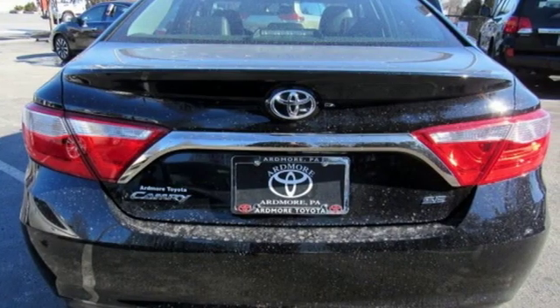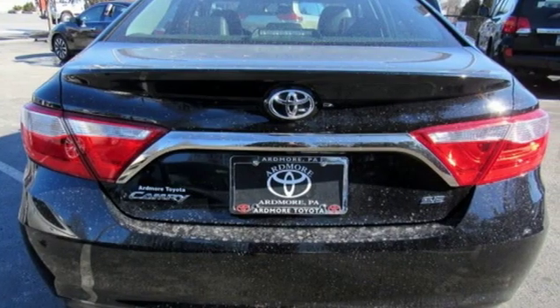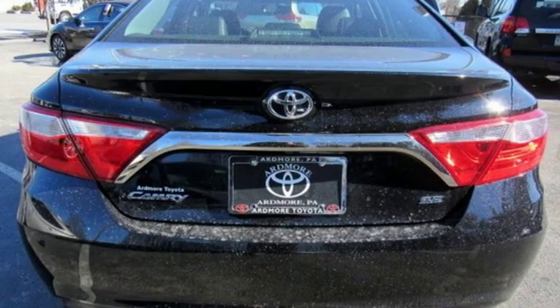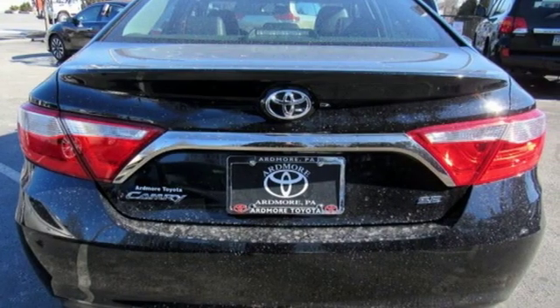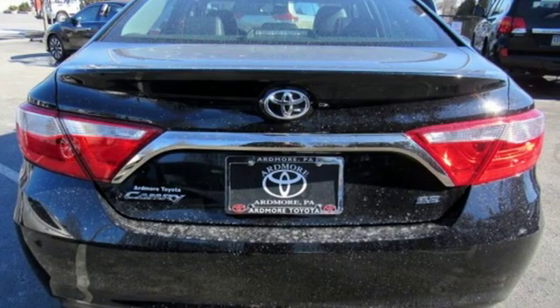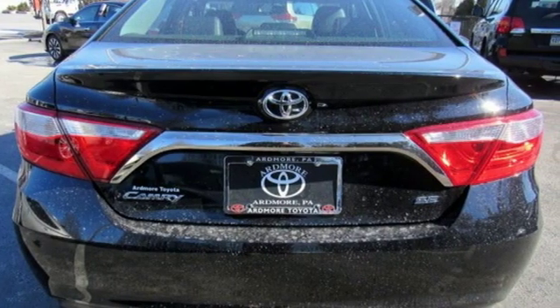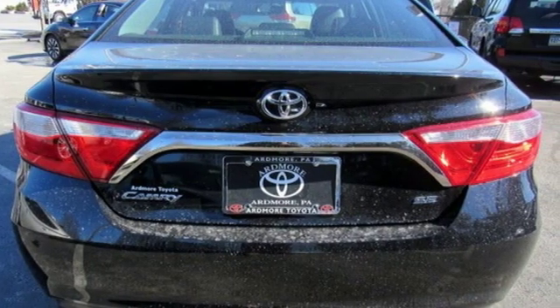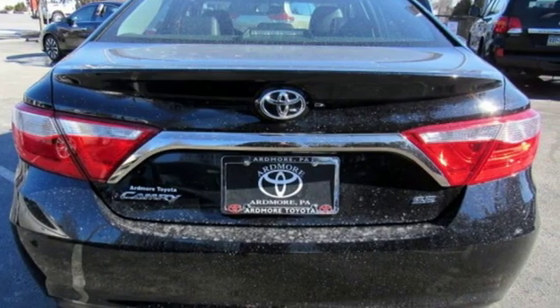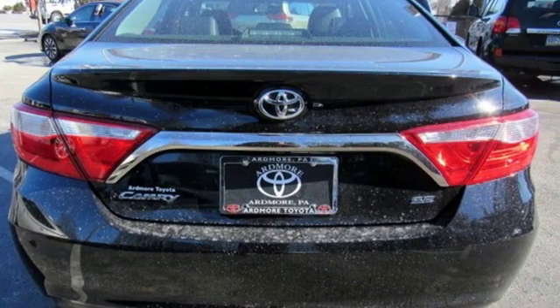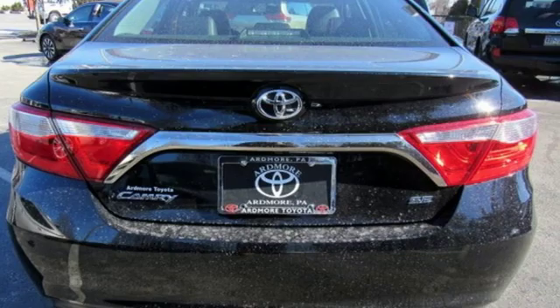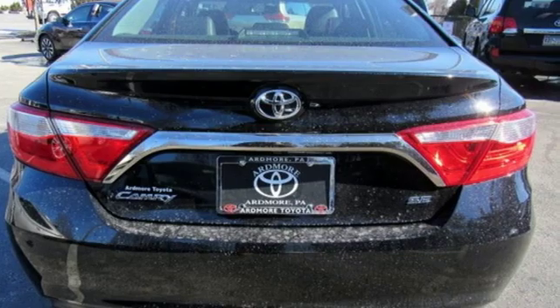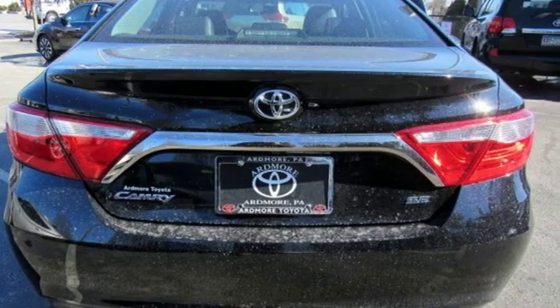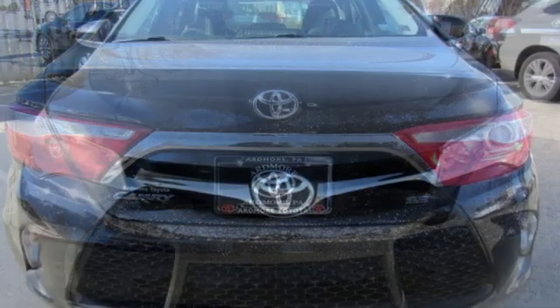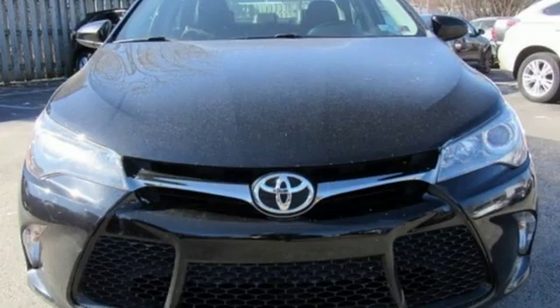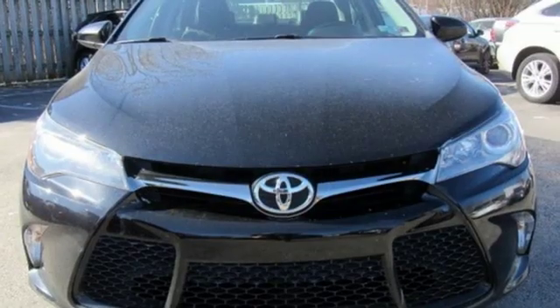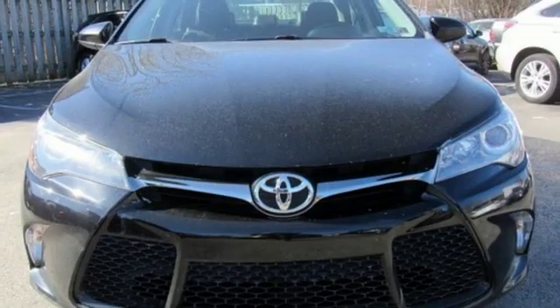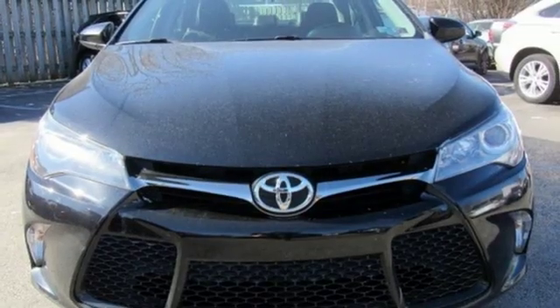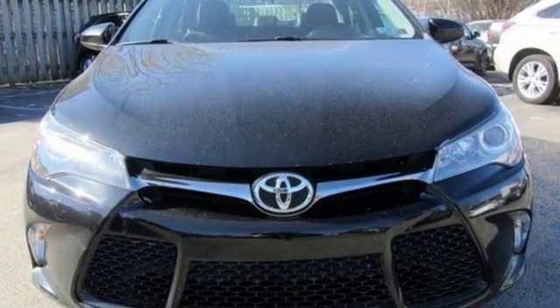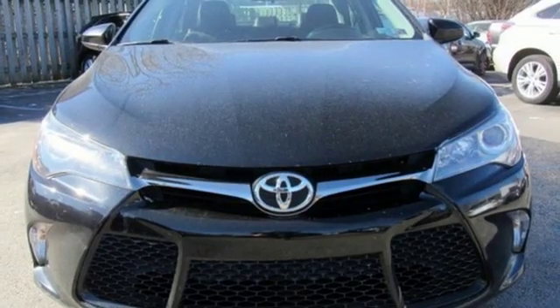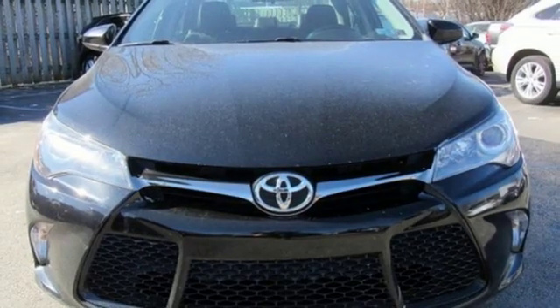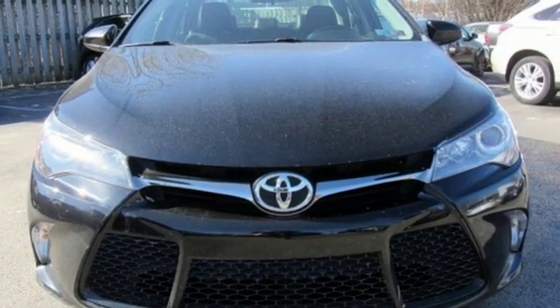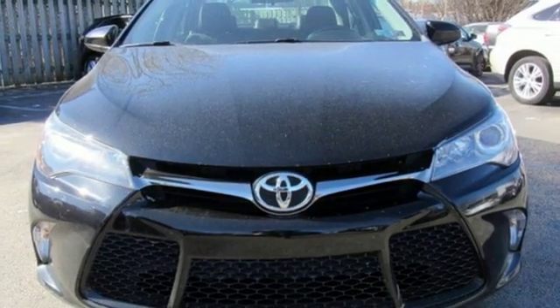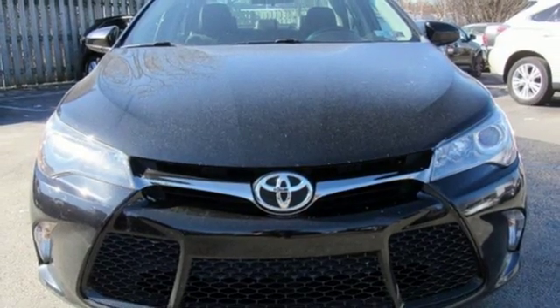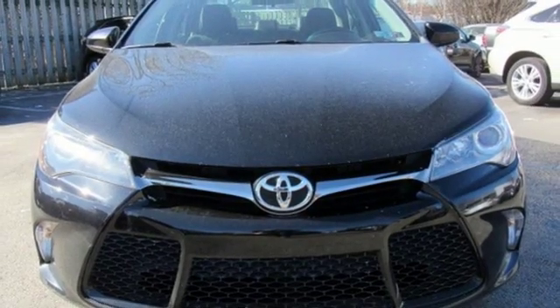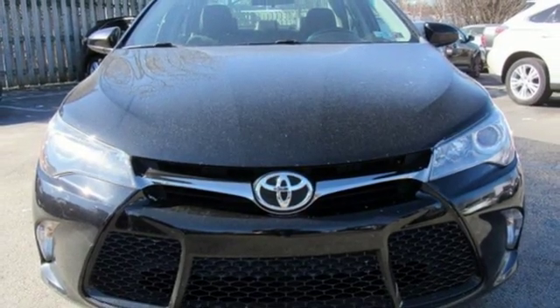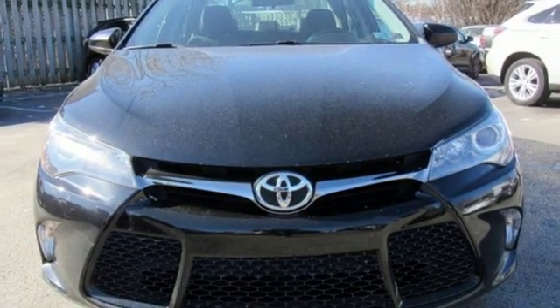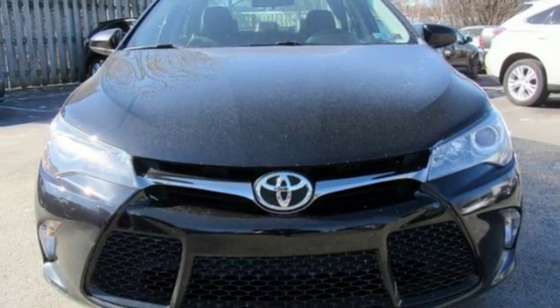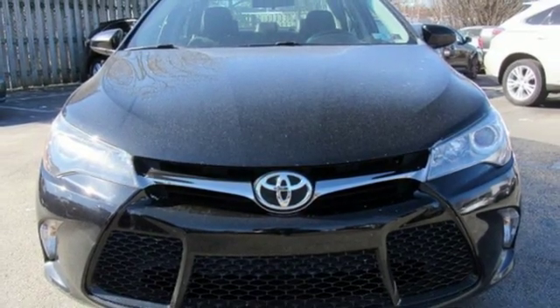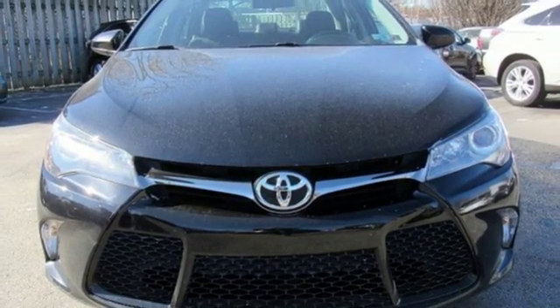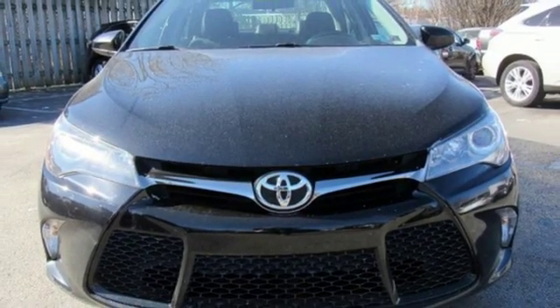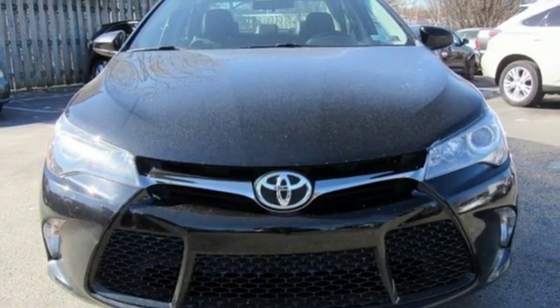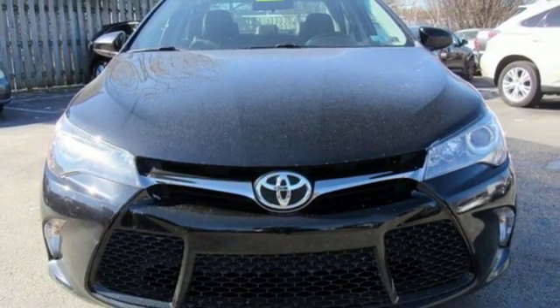Toyota — steered by ingenuity, driven by passion. Stop in for a test drive and make it yours today.